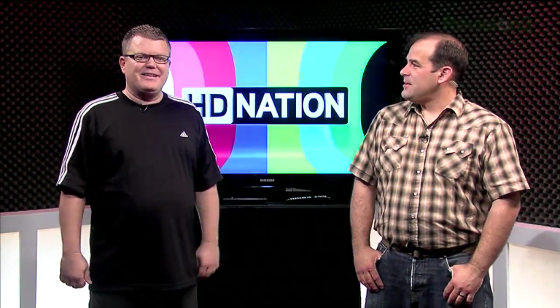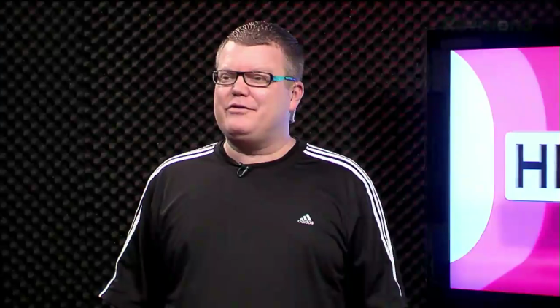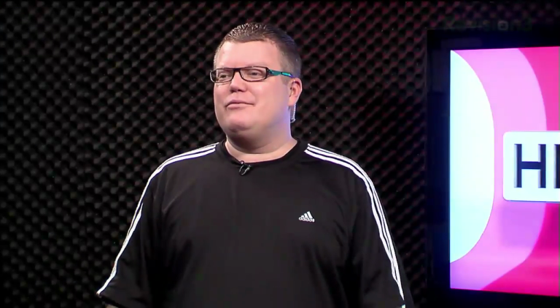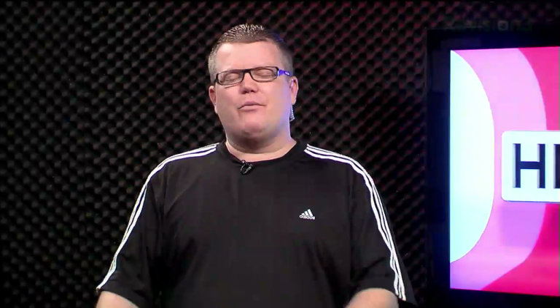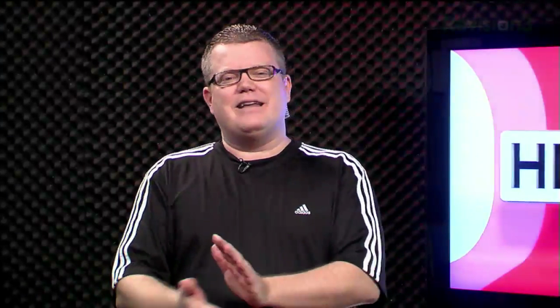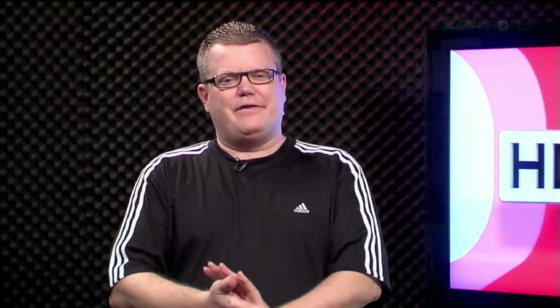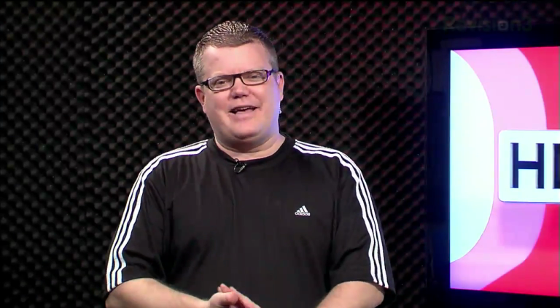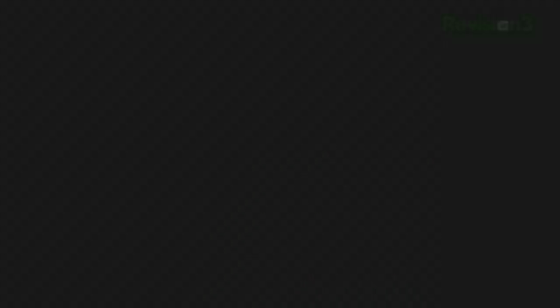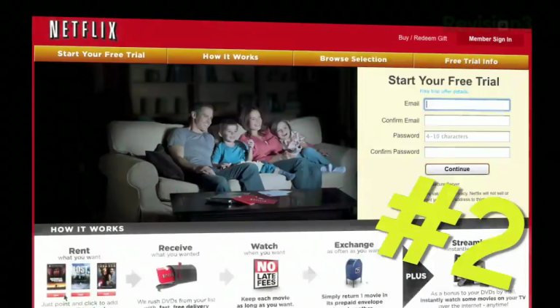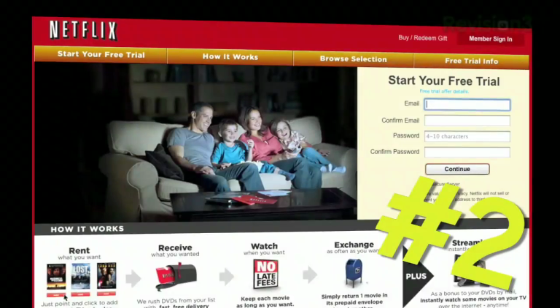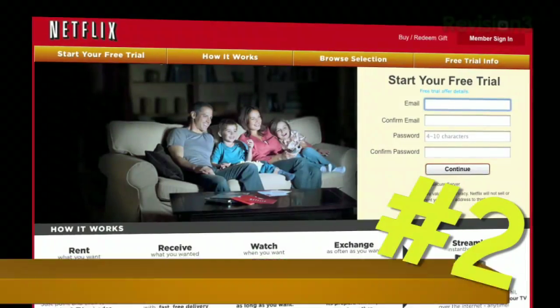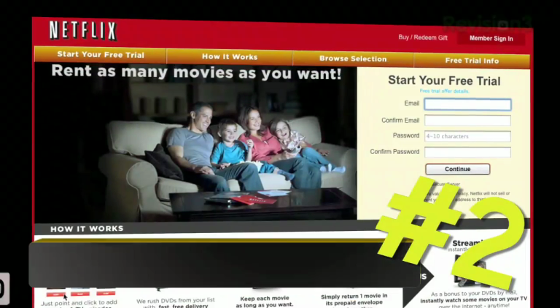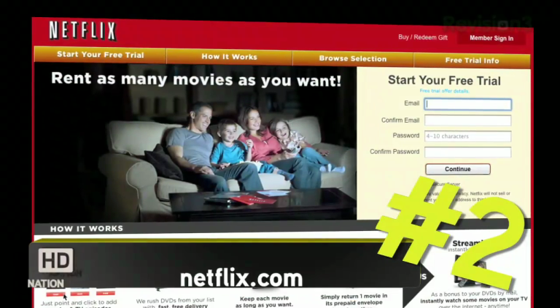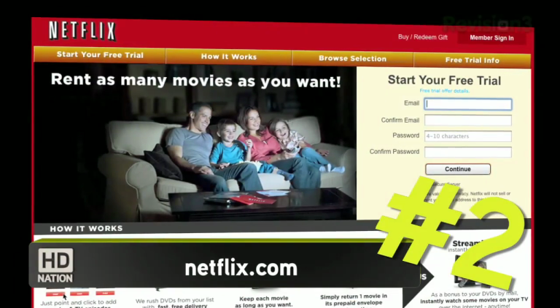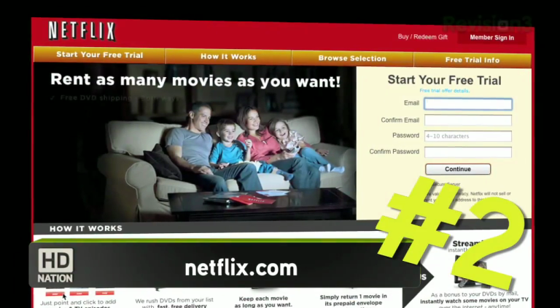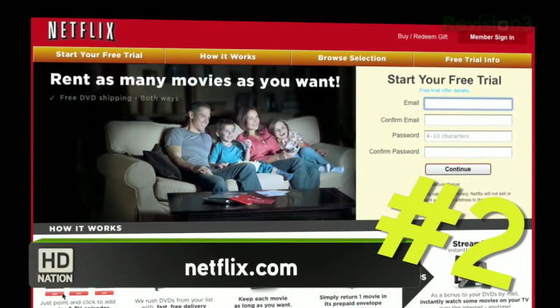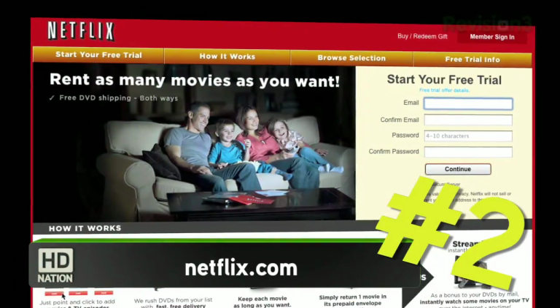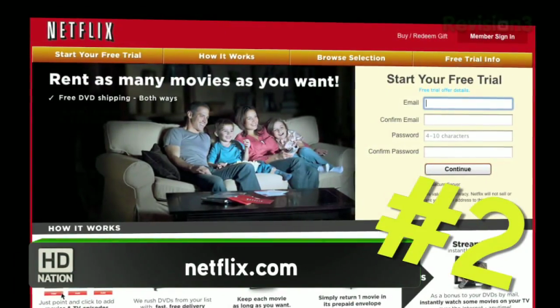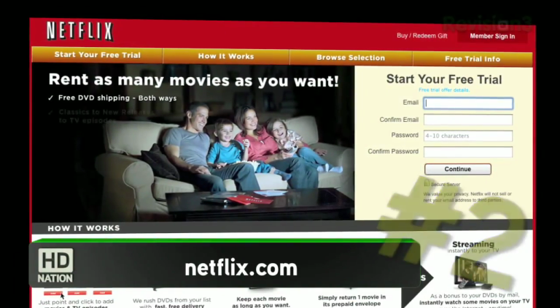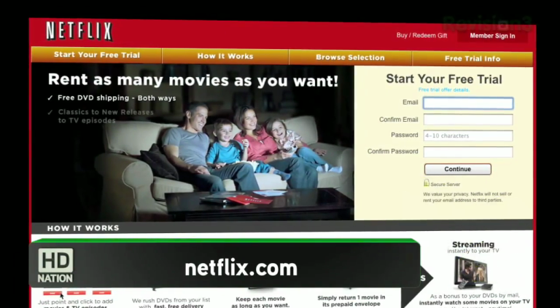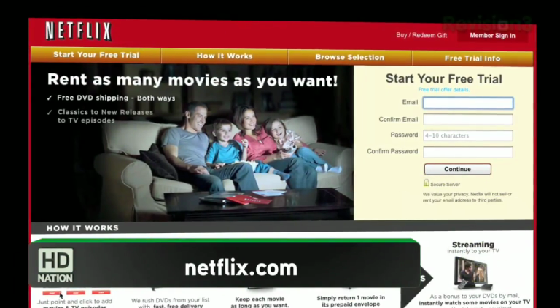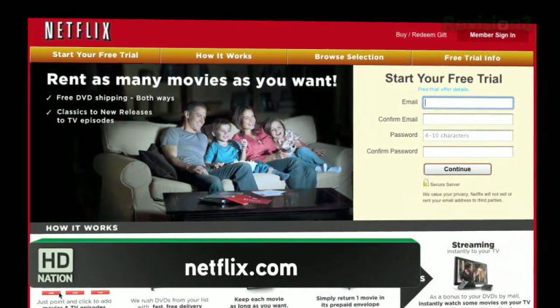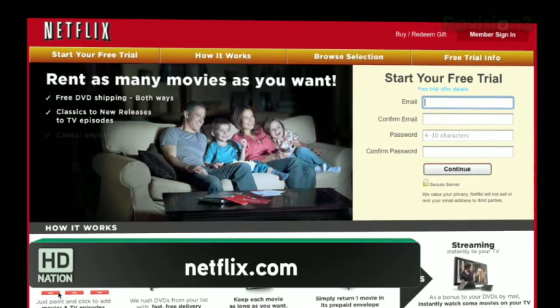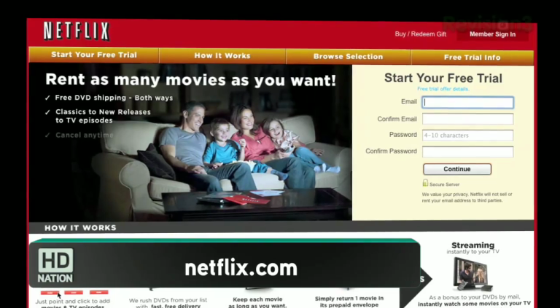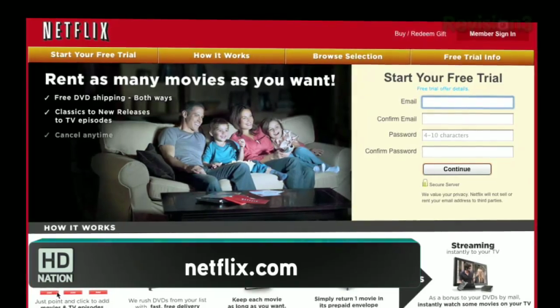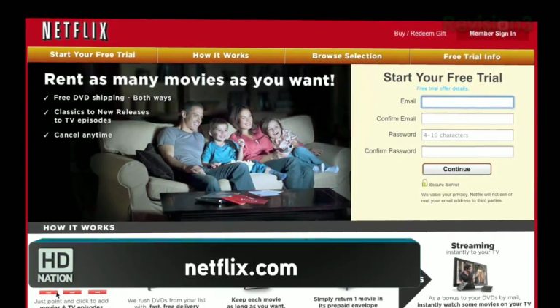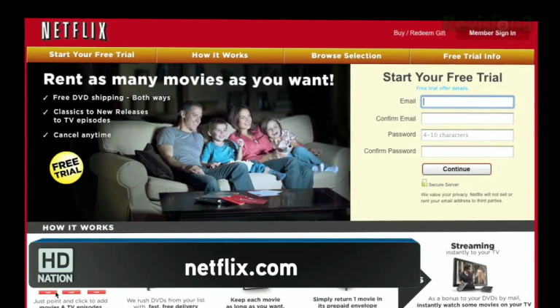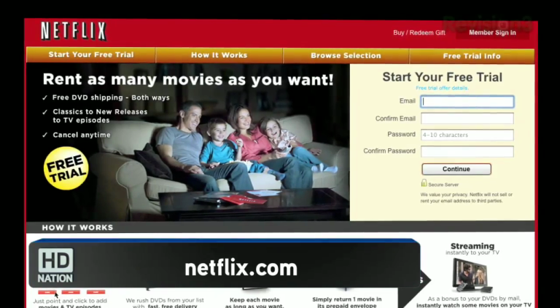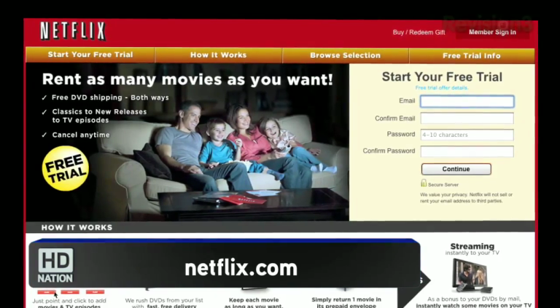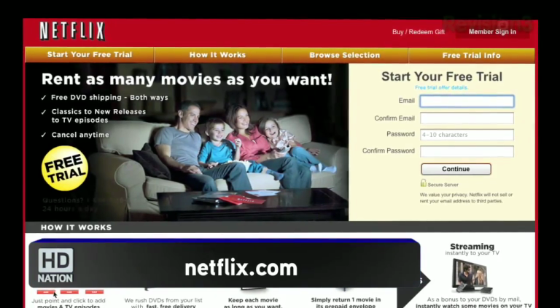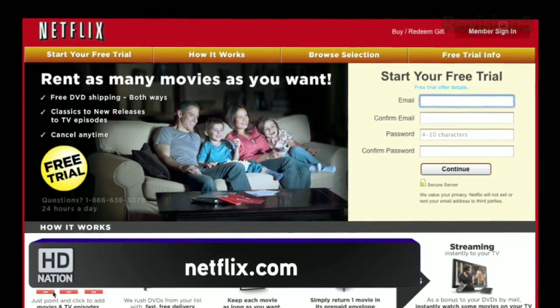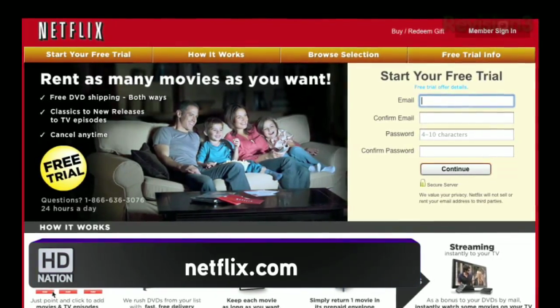Number two: go right to Netflix. The lack of HD on the PC side of things is pretty disappointing, but there is Blu-ray disc delivery.